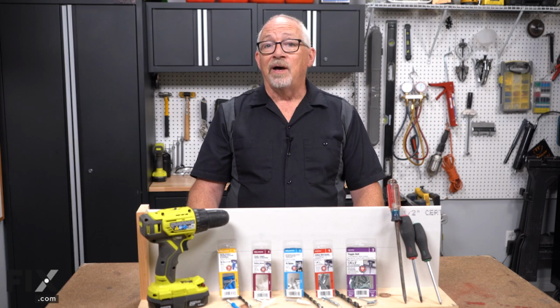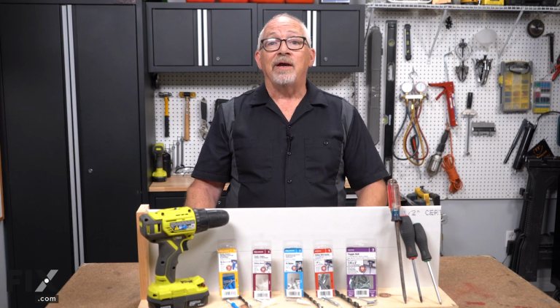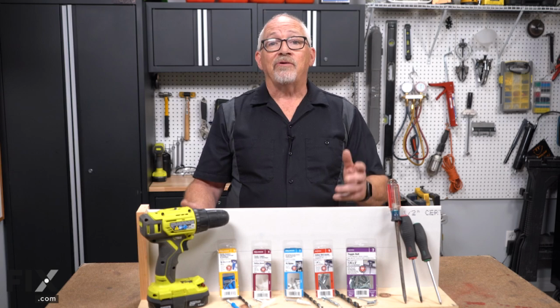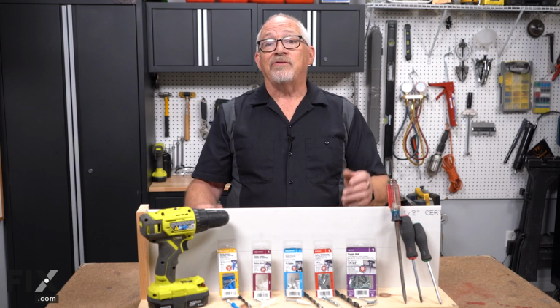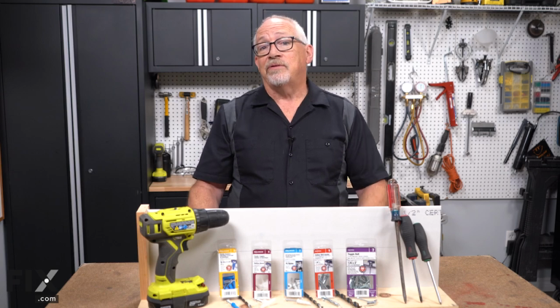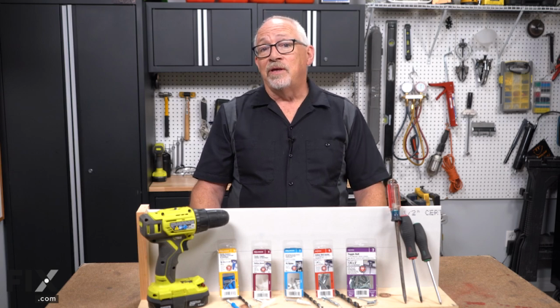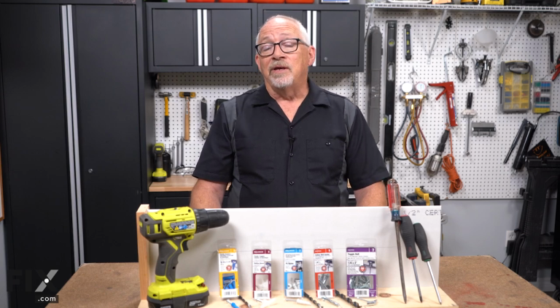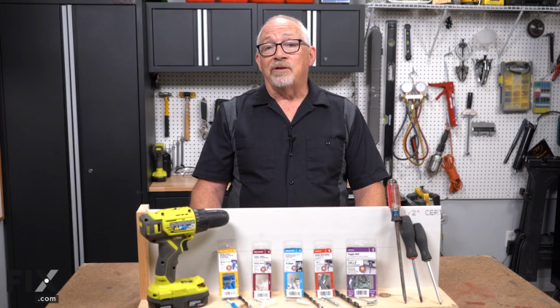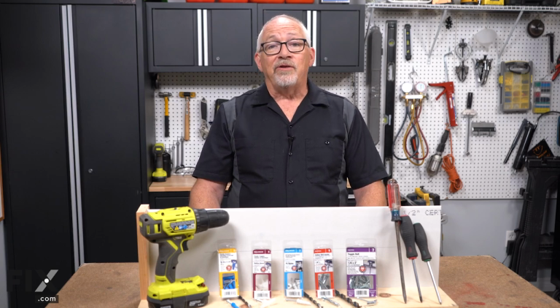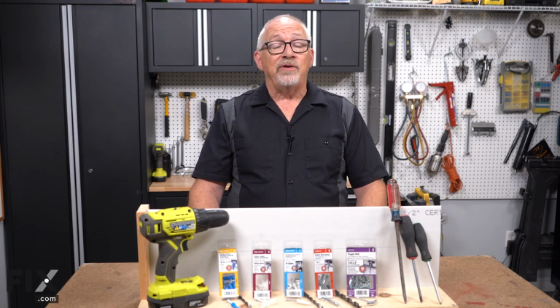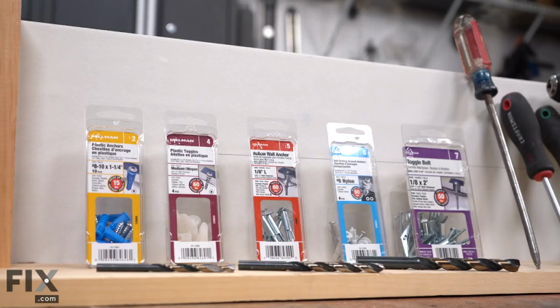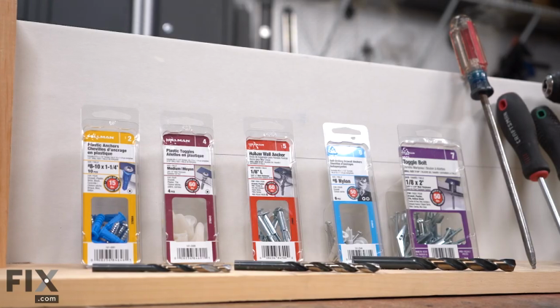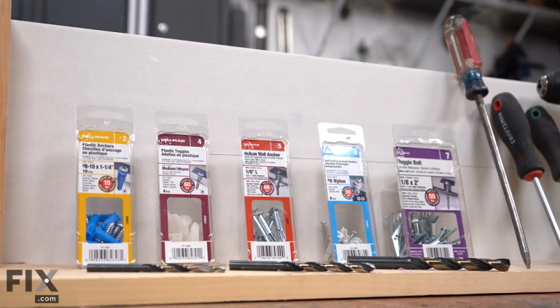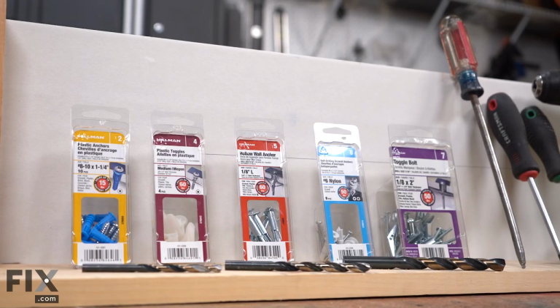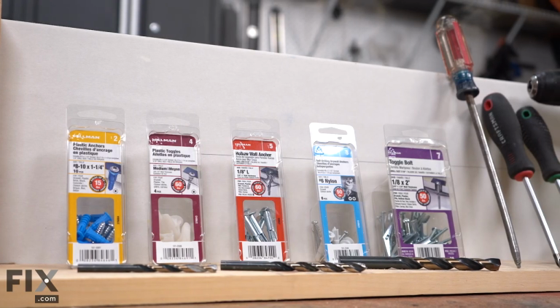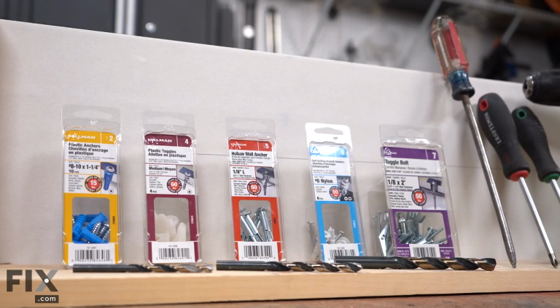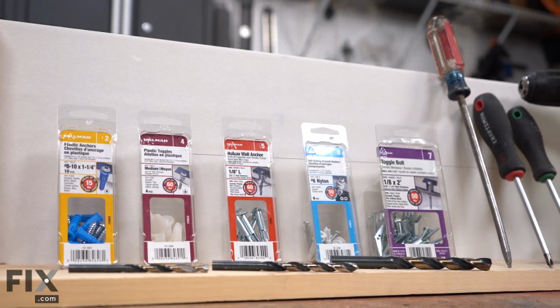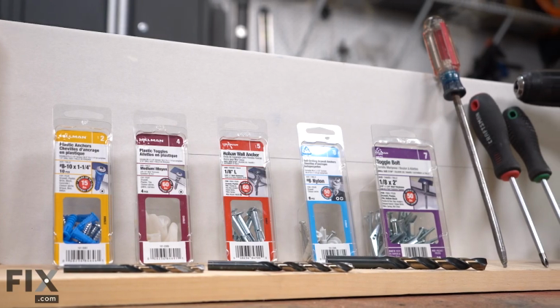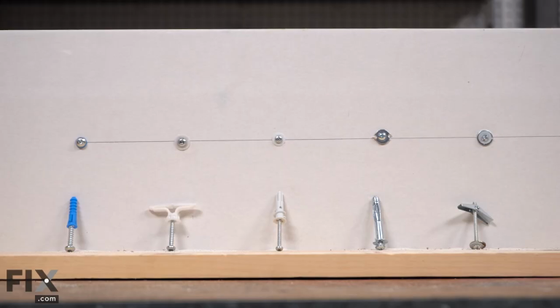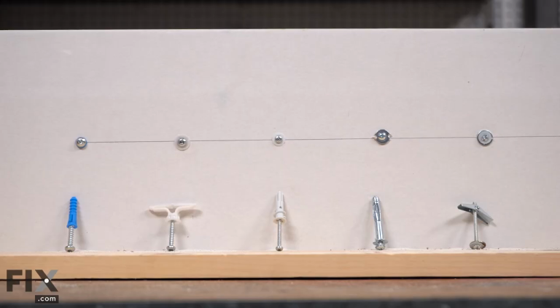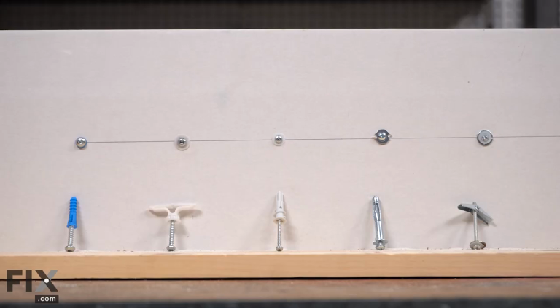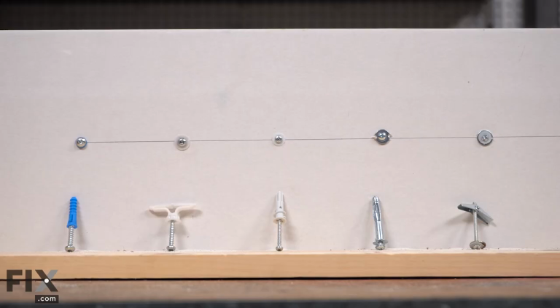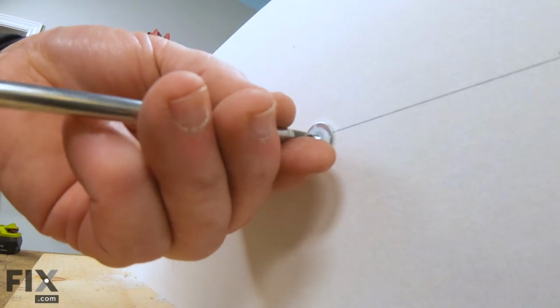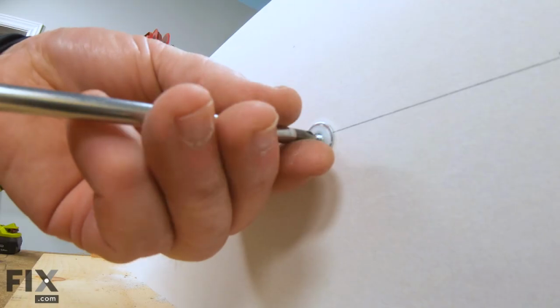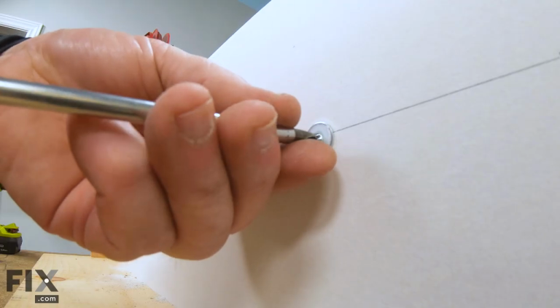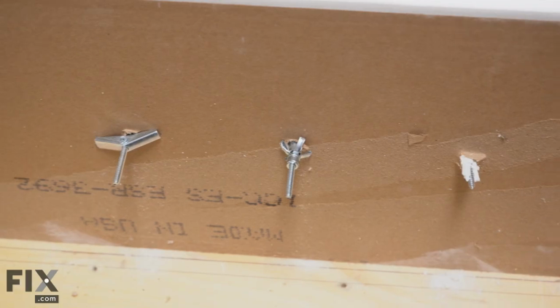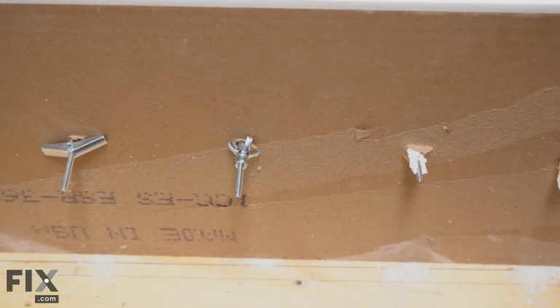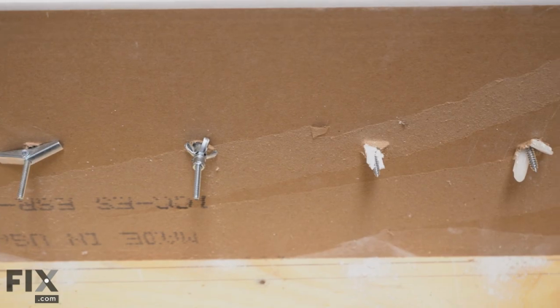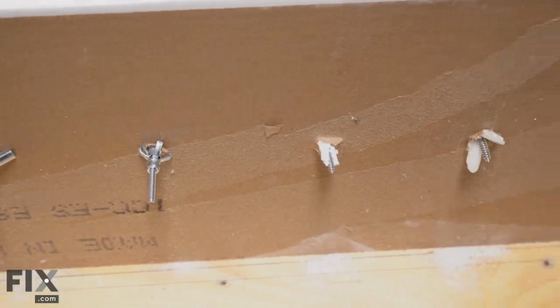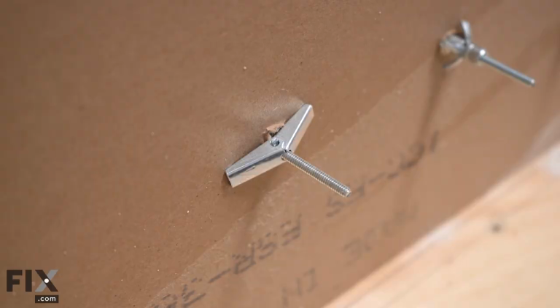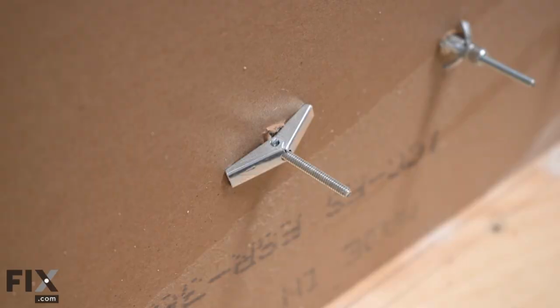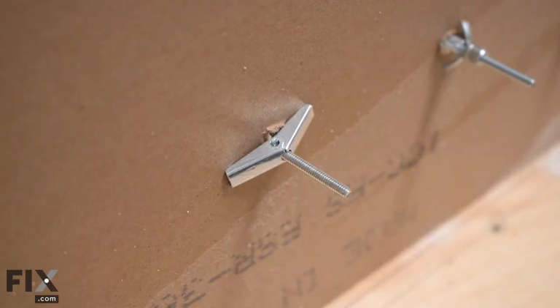Hi, it's Chris. In today's video, we're going to show you how some different styles of gyproc wall anchors work.